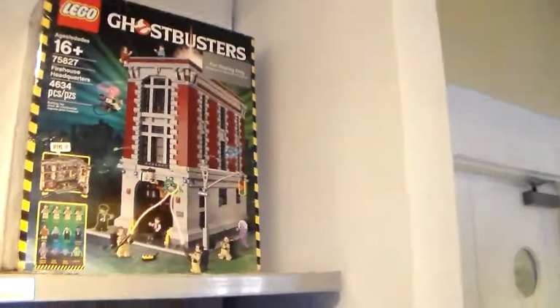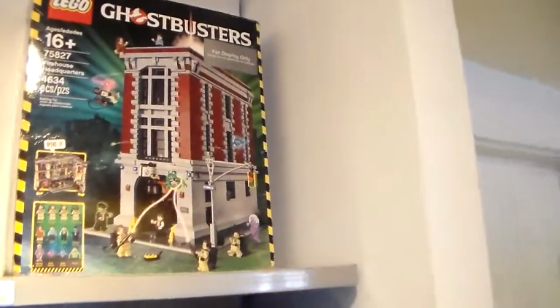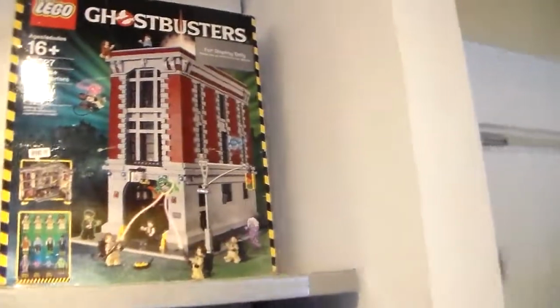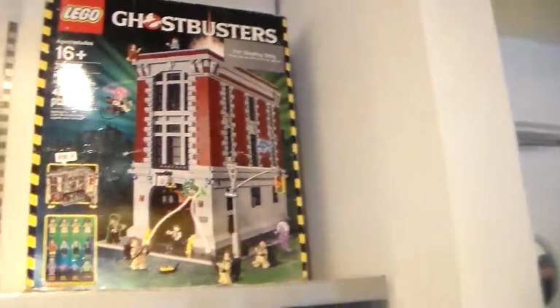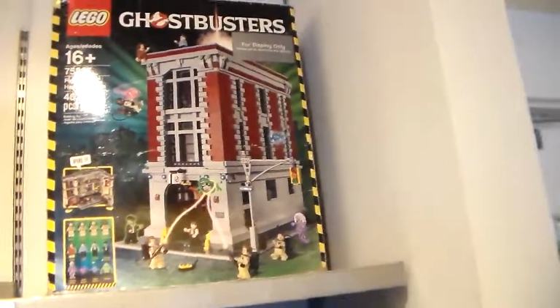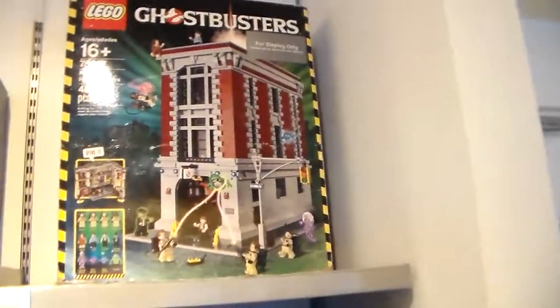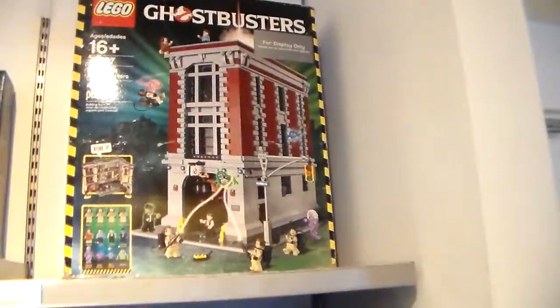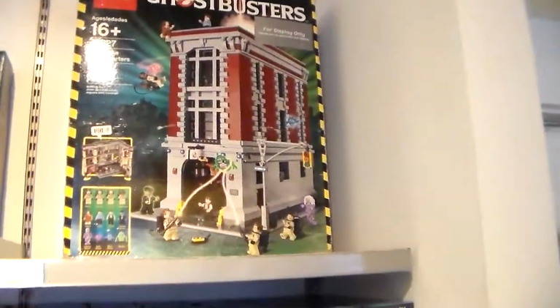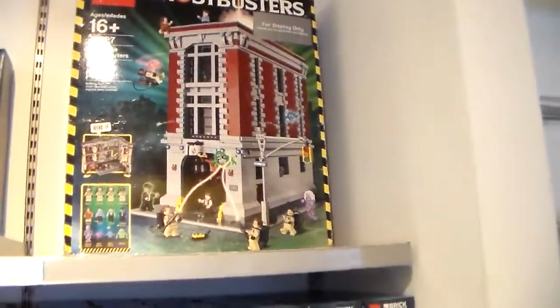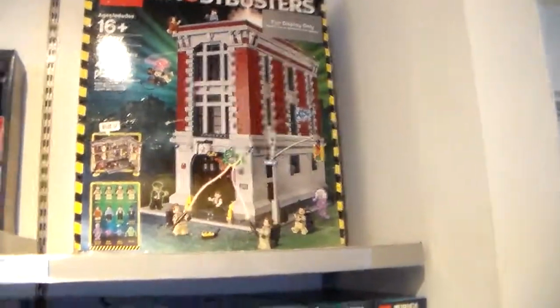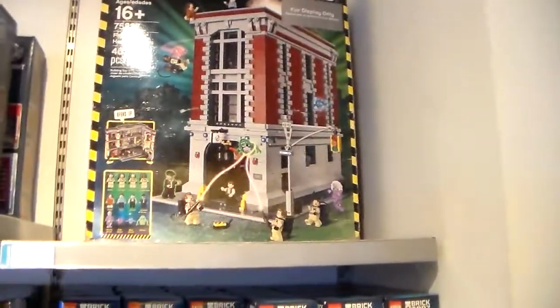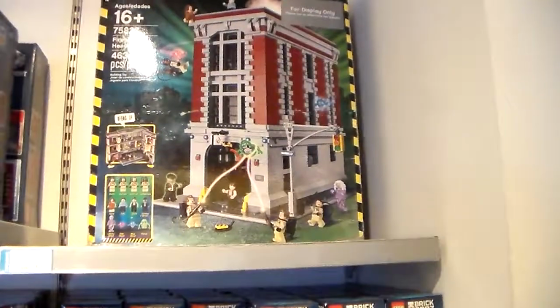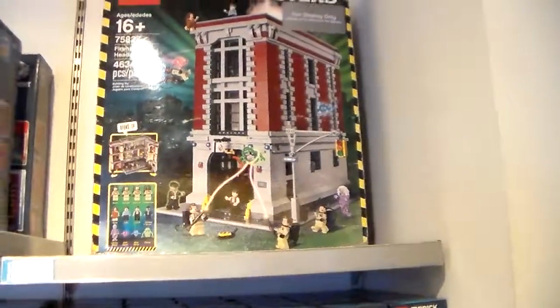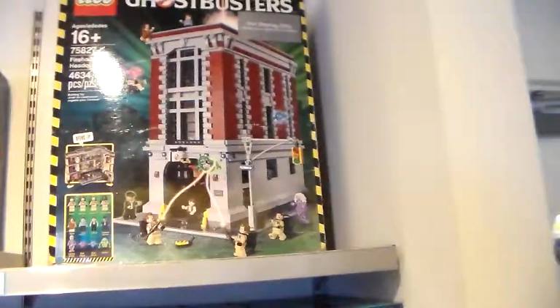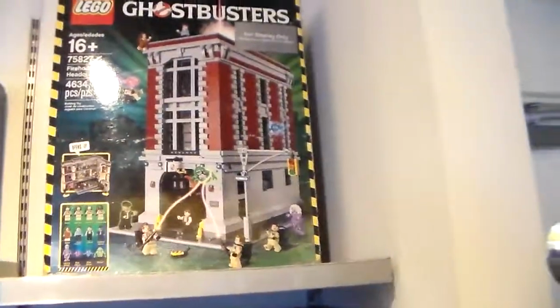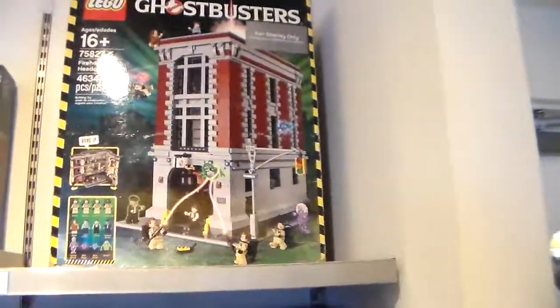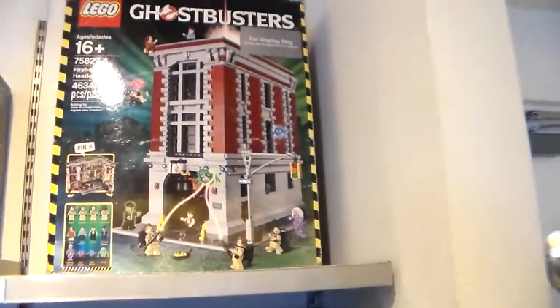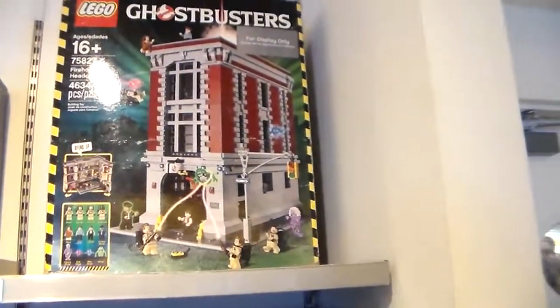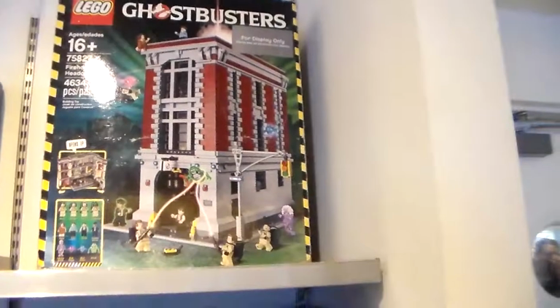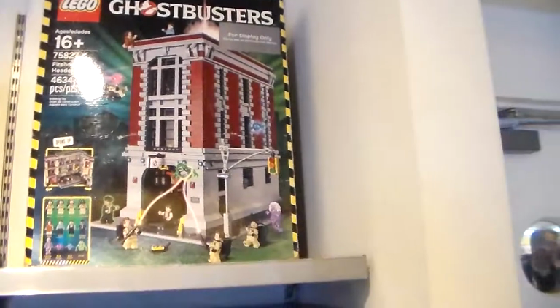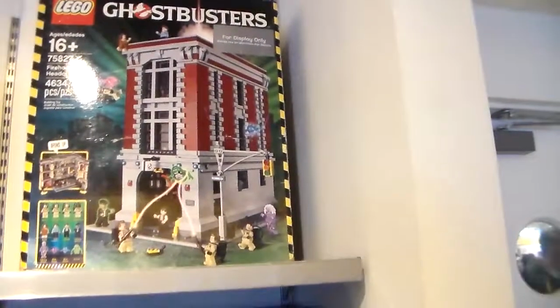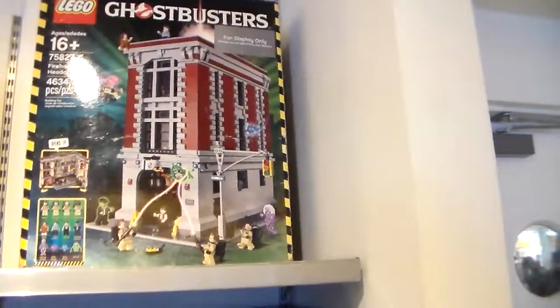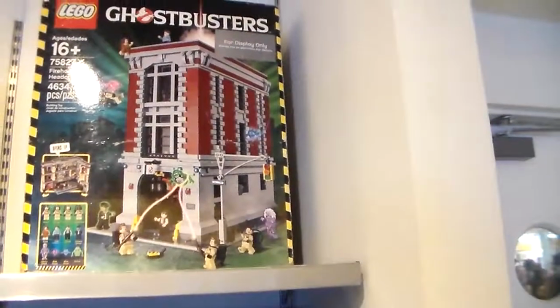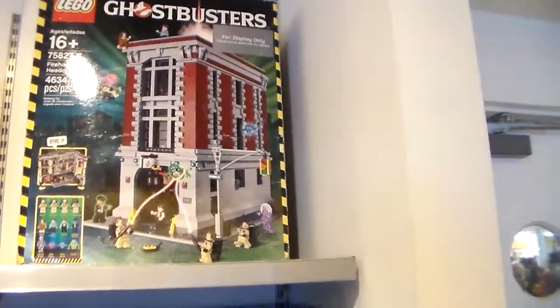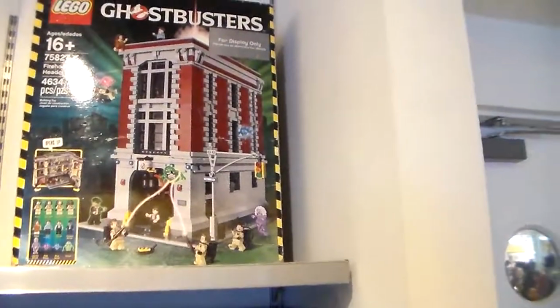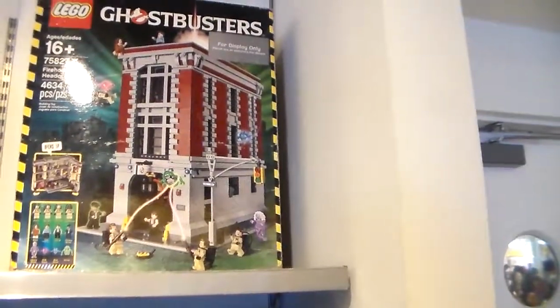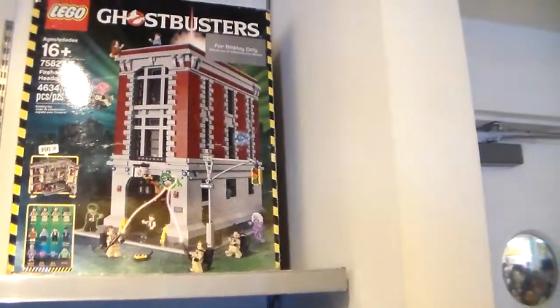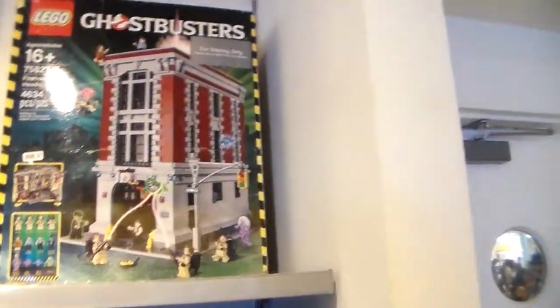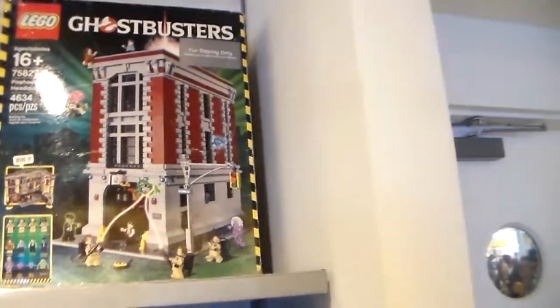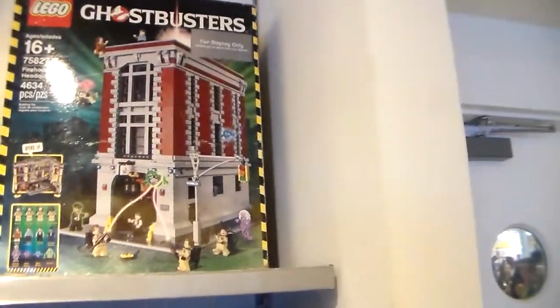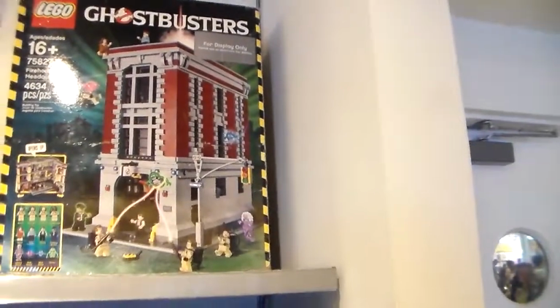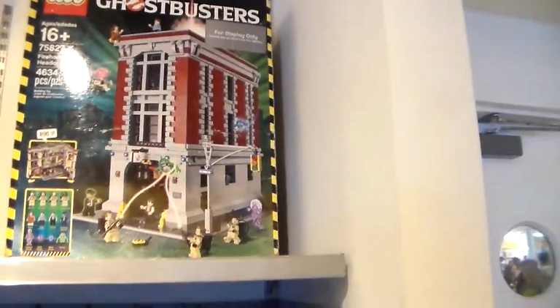Oh, Ghostbusters! That is $350 for this Ghostbusters set.